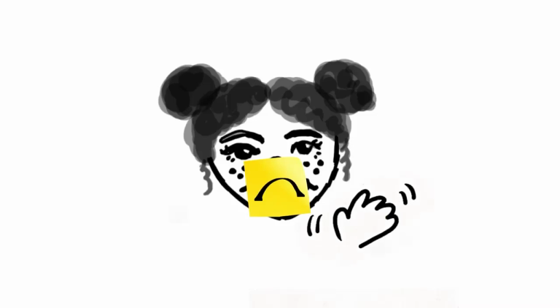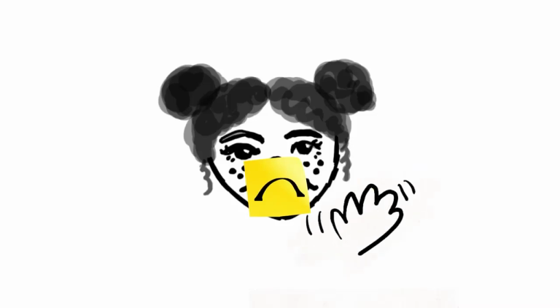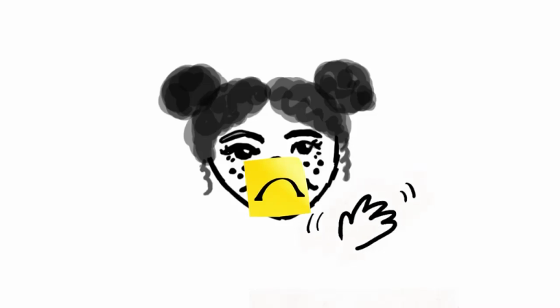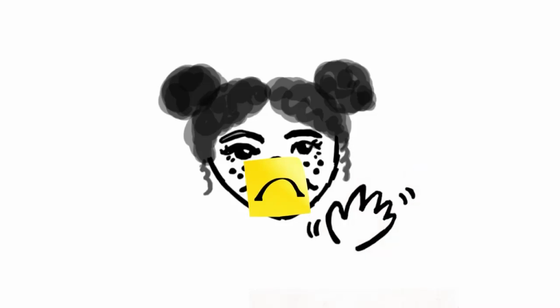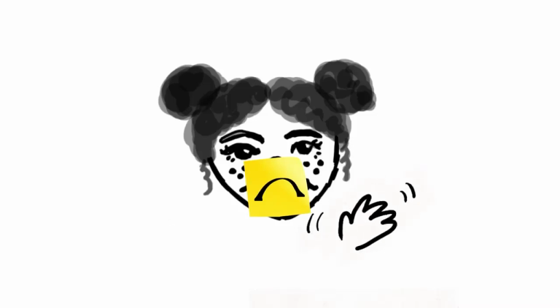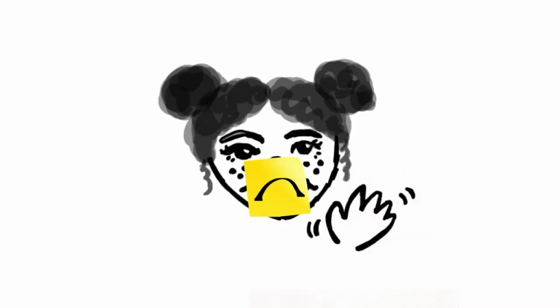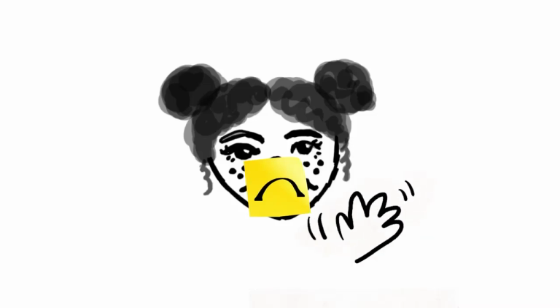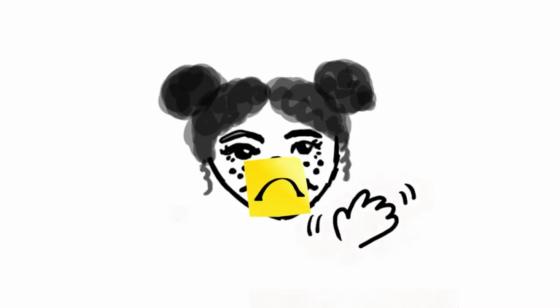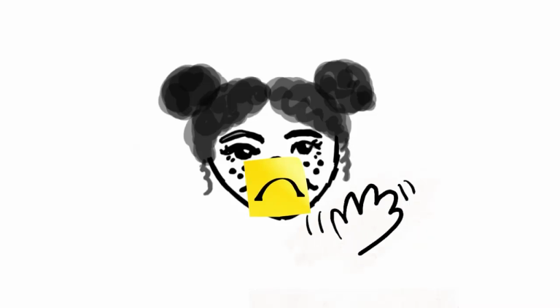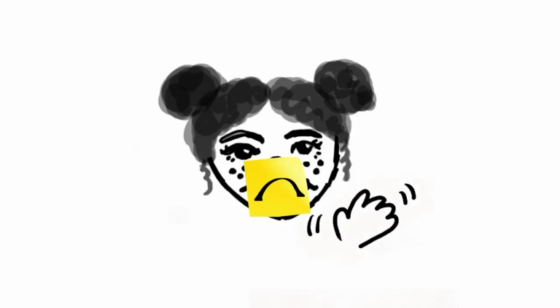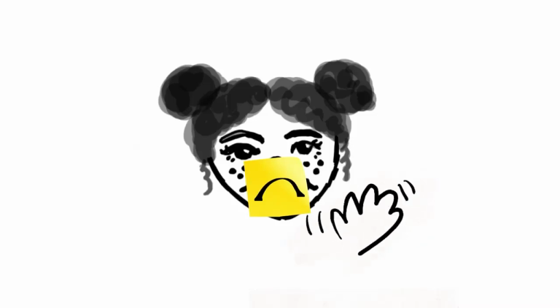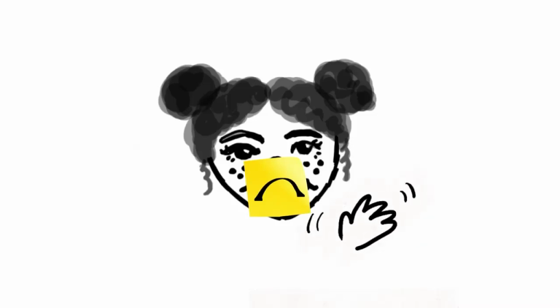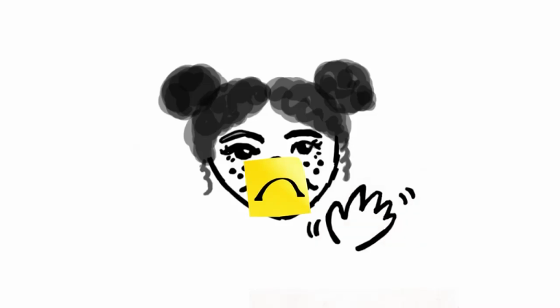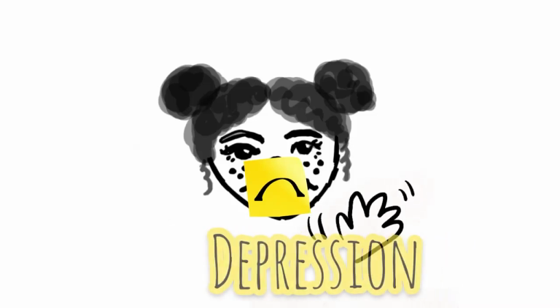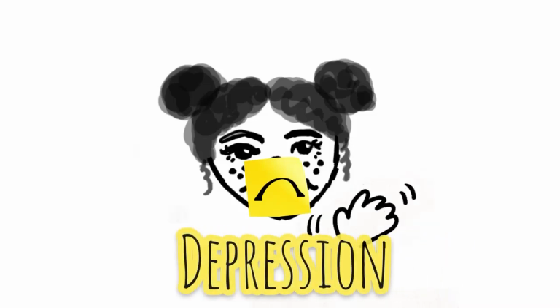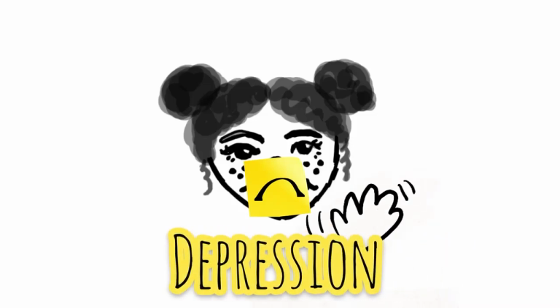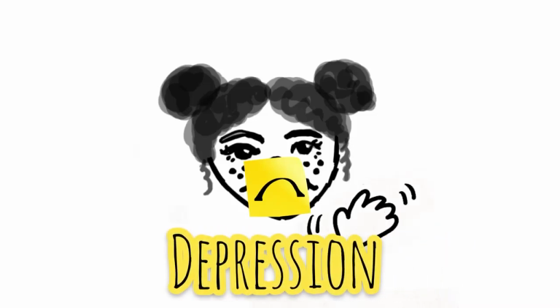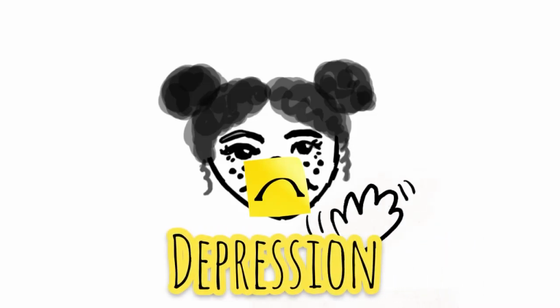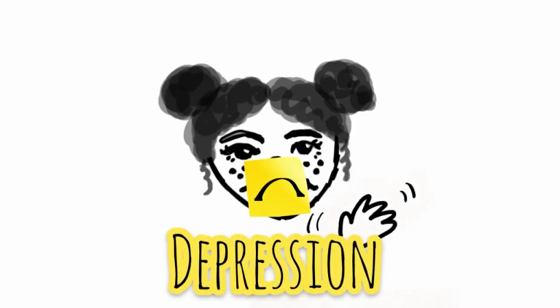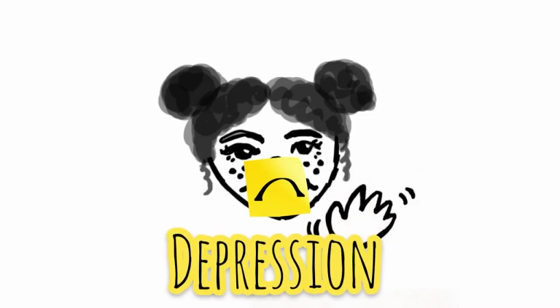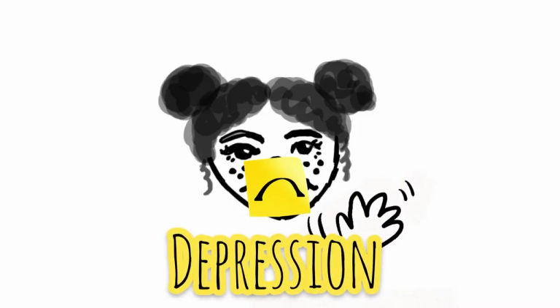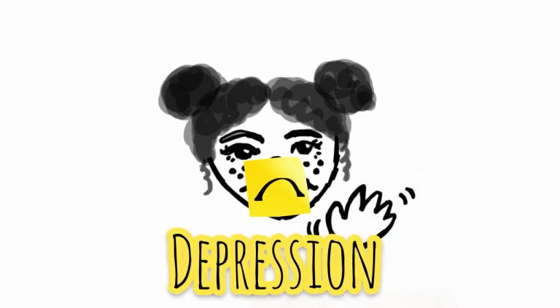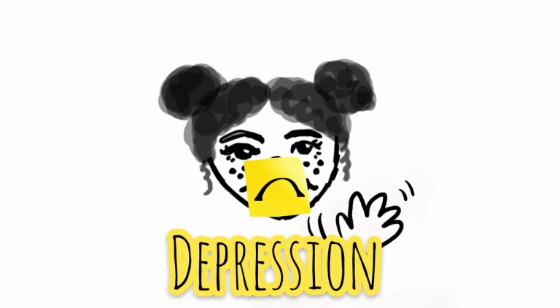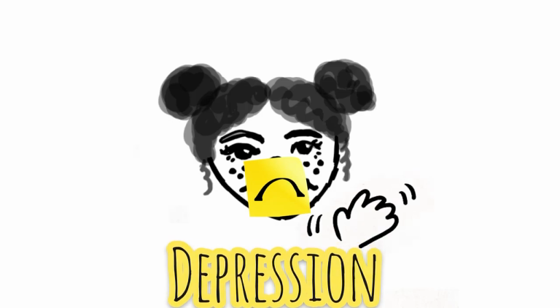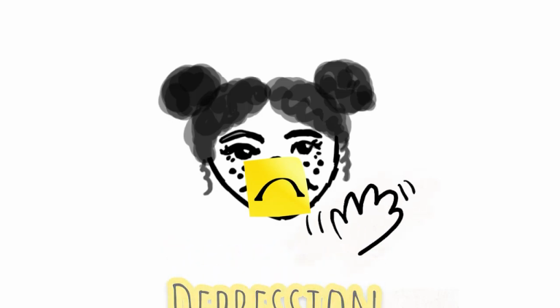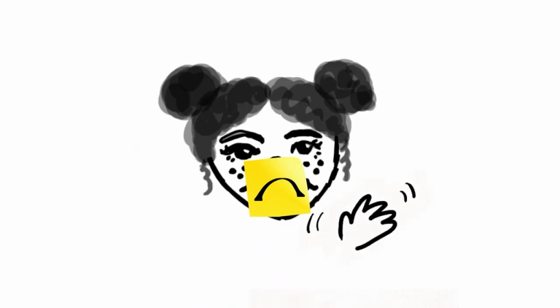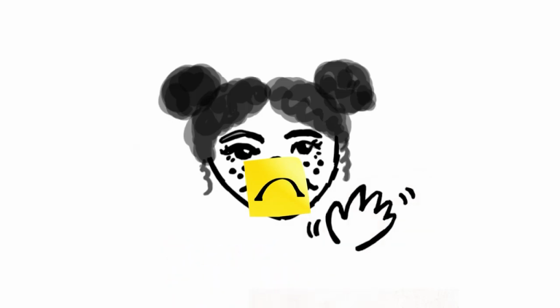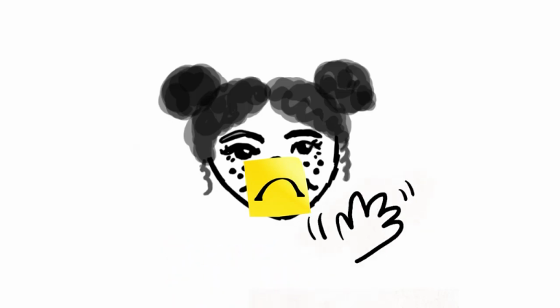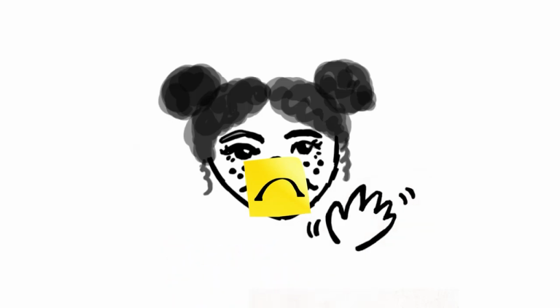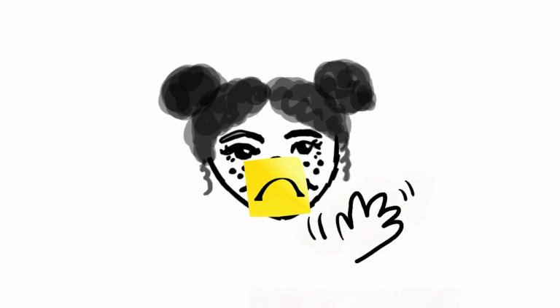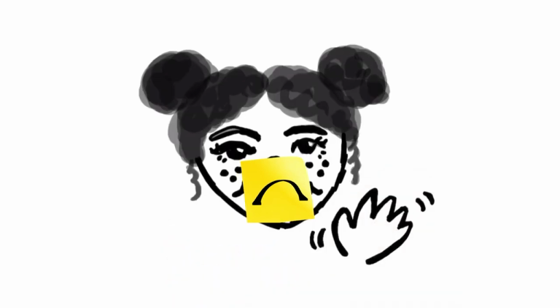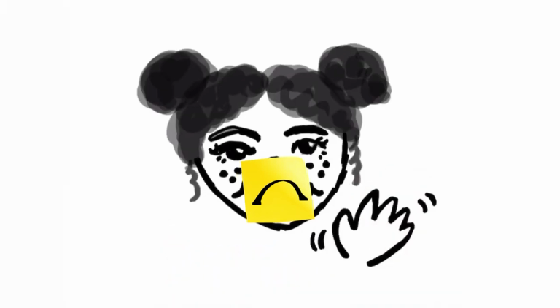Hey there, let's meet Janie. Like some people you know, Janie has depression and takes medication to regulate her mood. But how does her medication work?